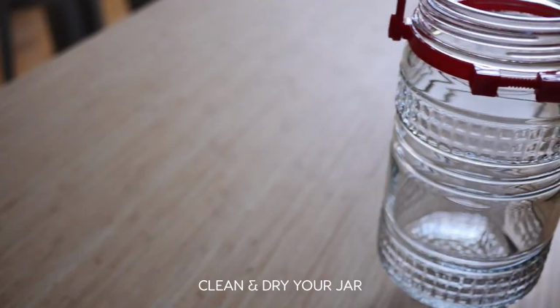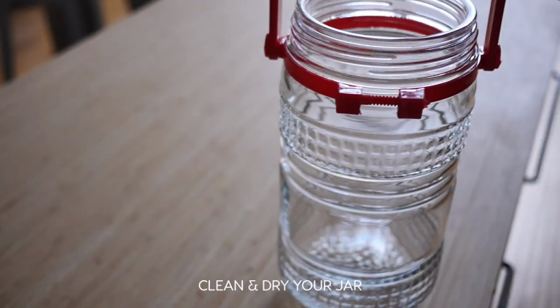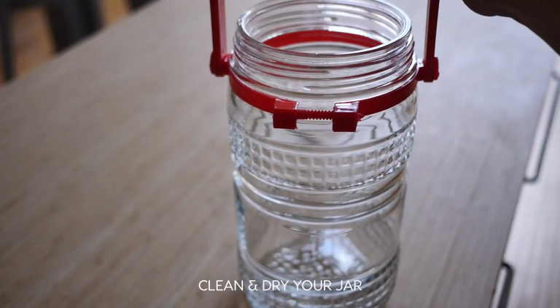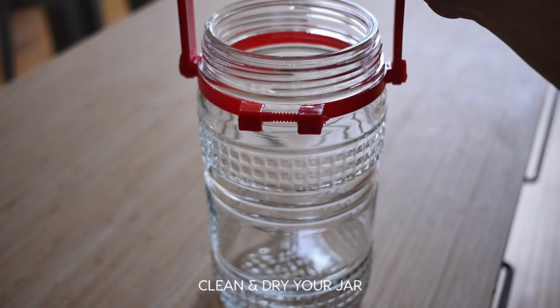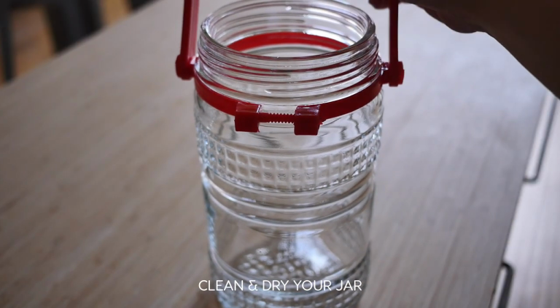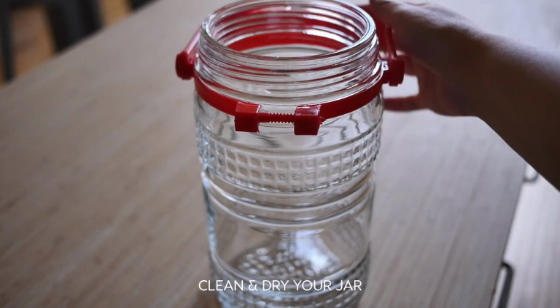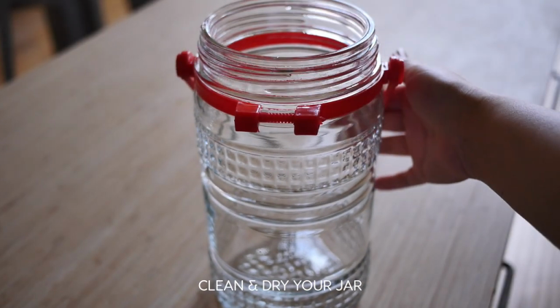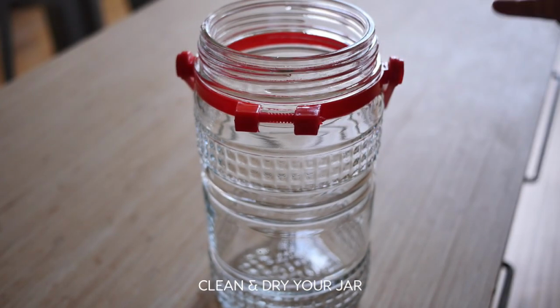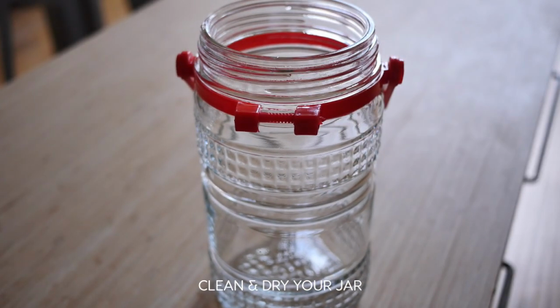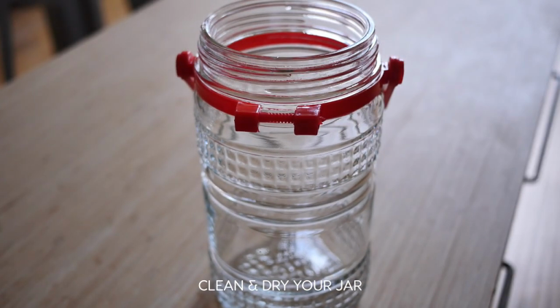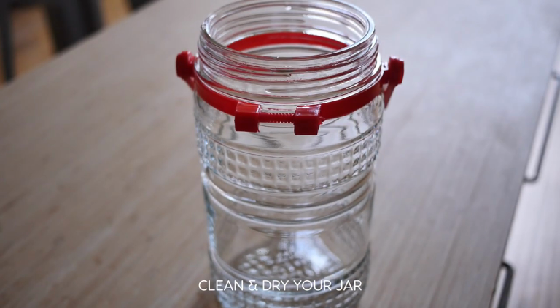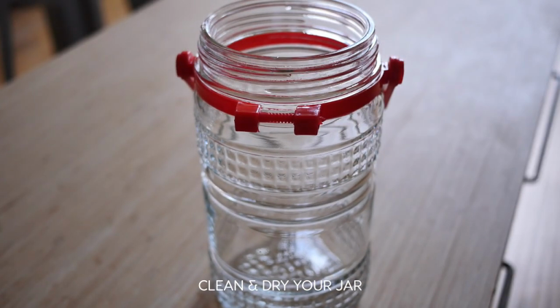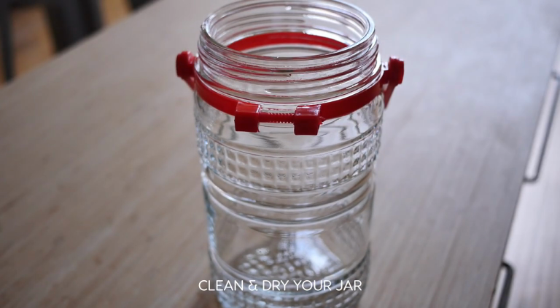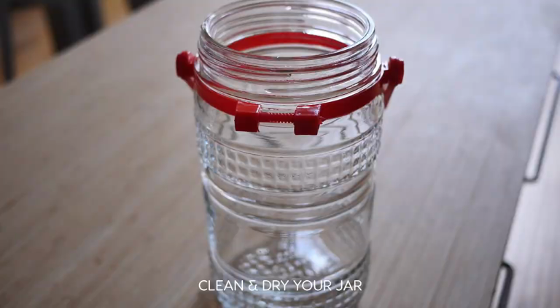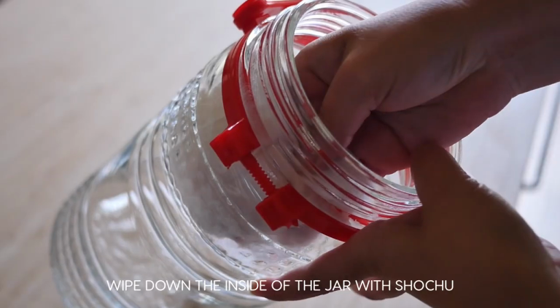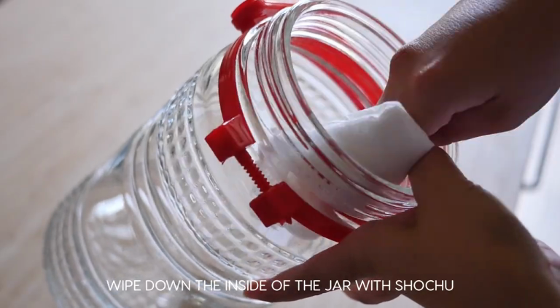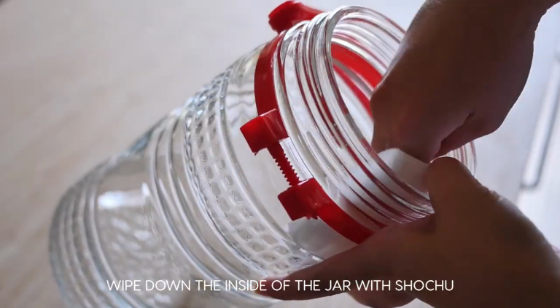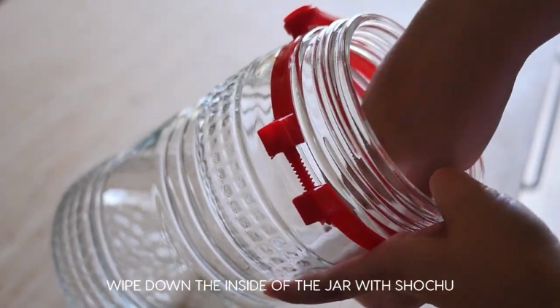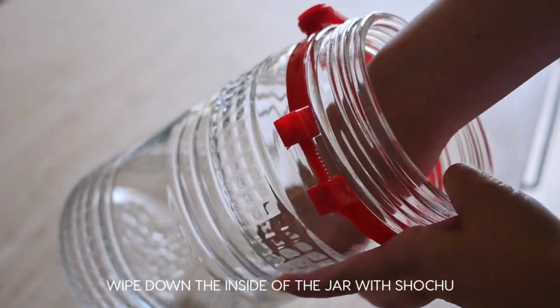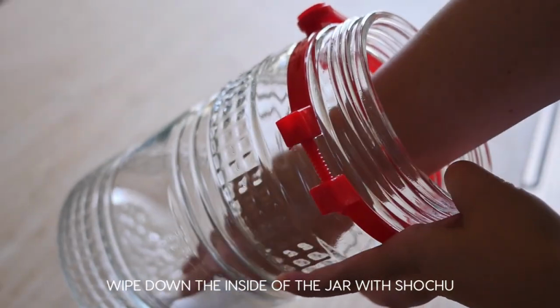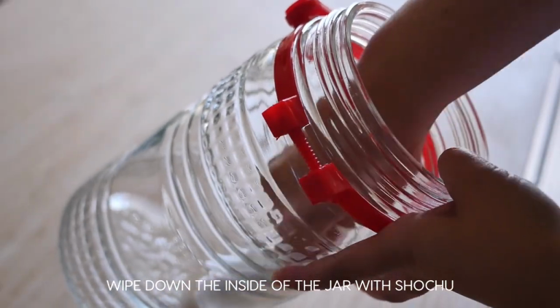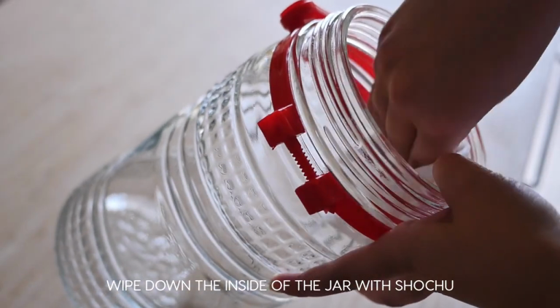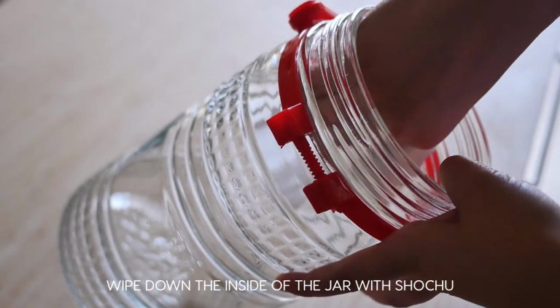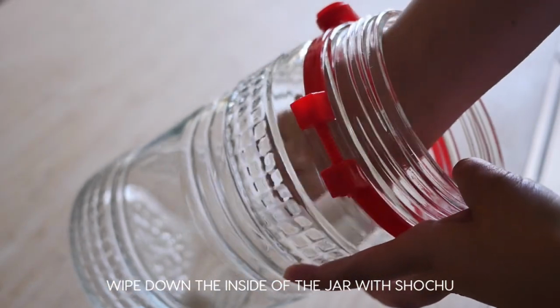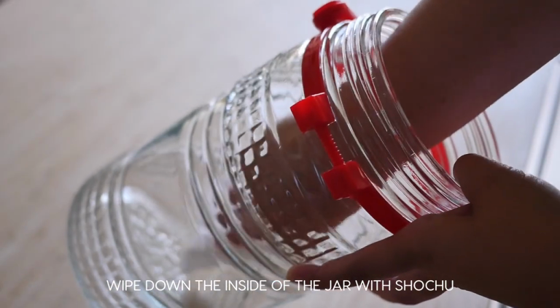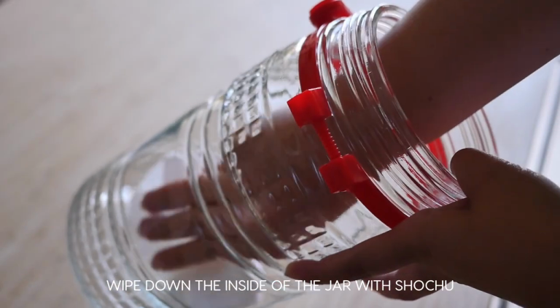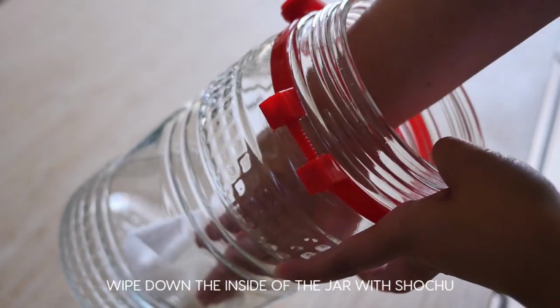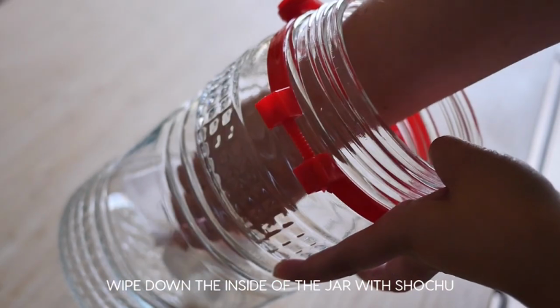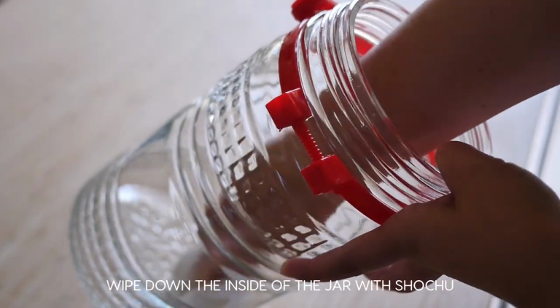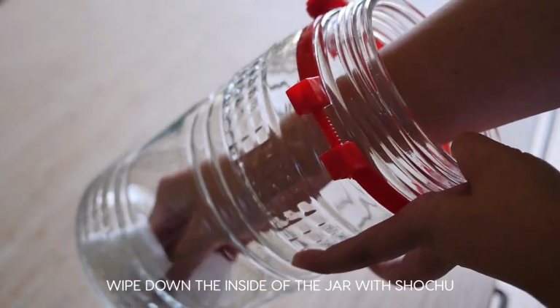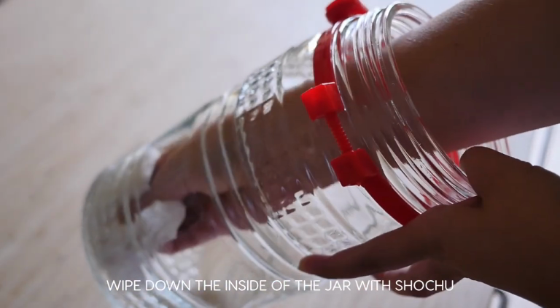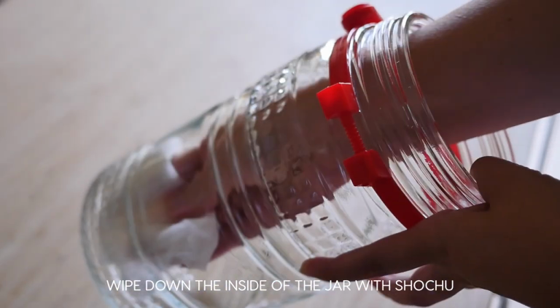First, make sure you clean your jar and dry it completely. Then wipe down the inside of the clean jar with your shochu to sterilize it.